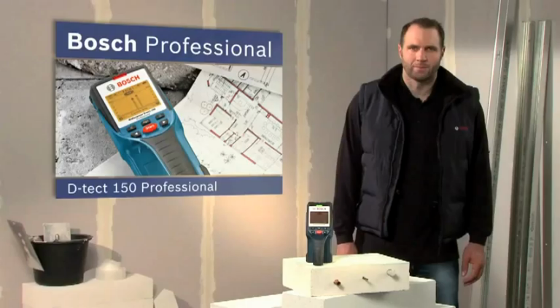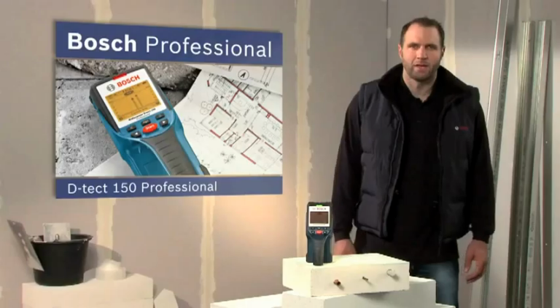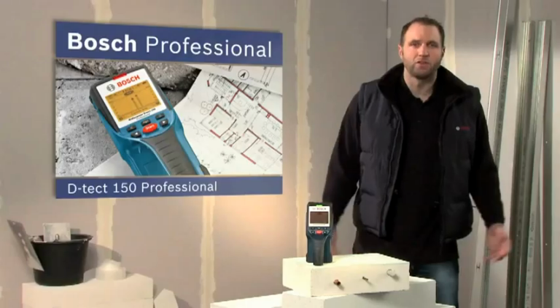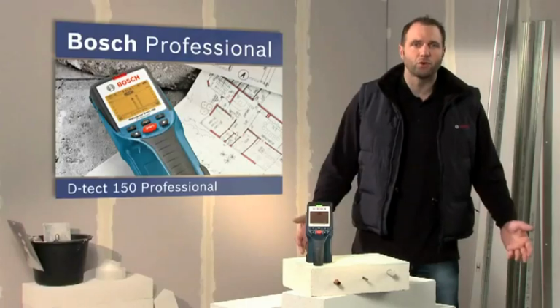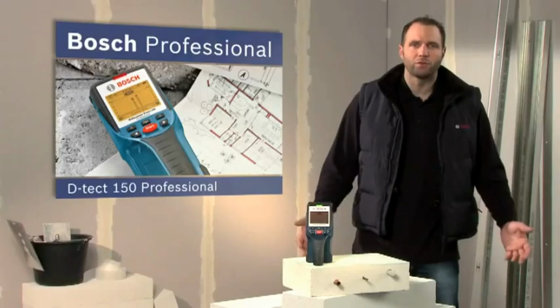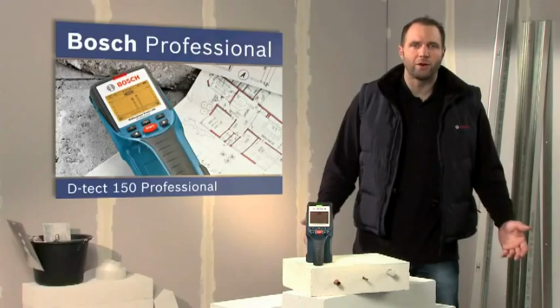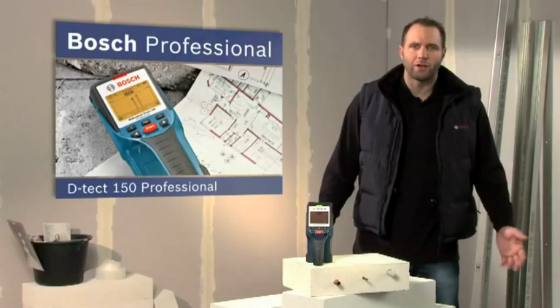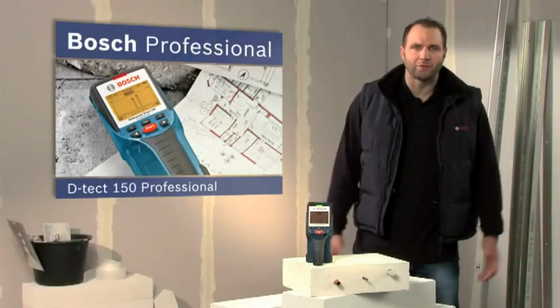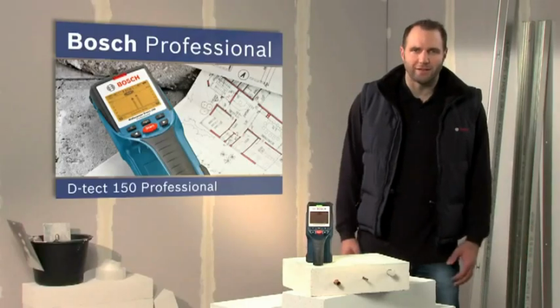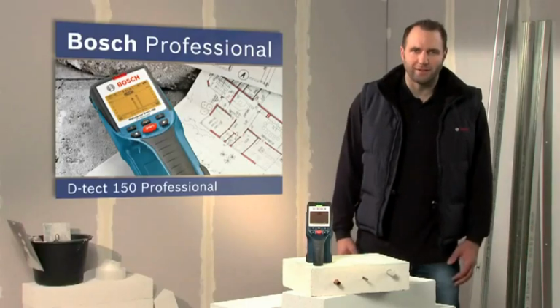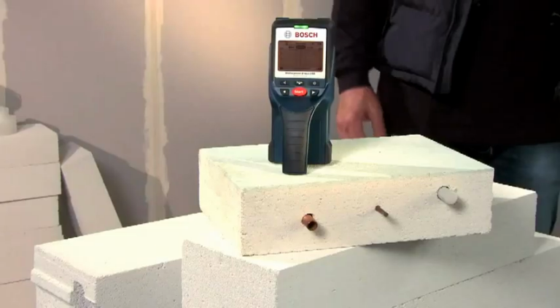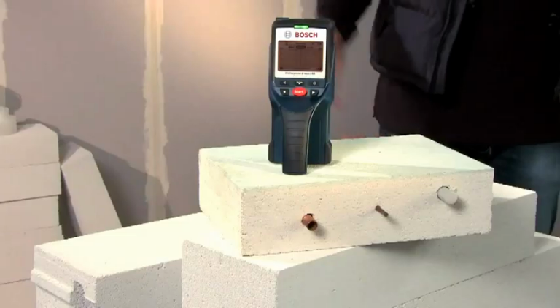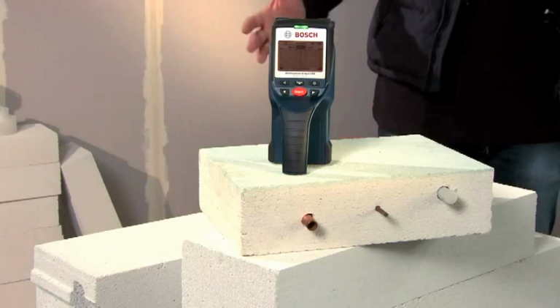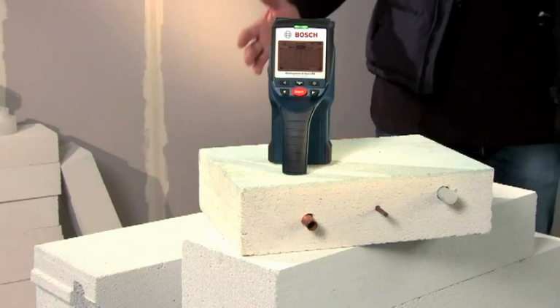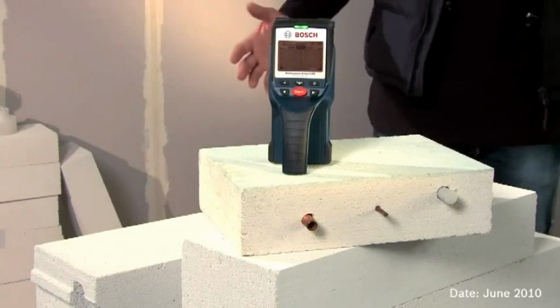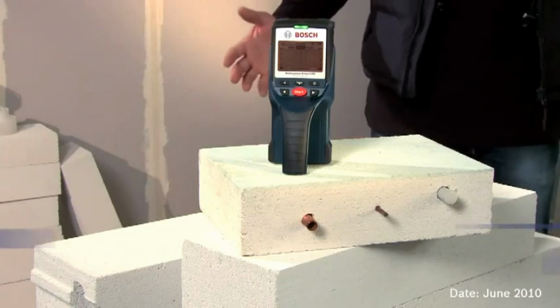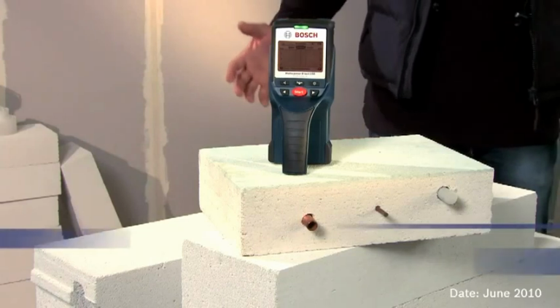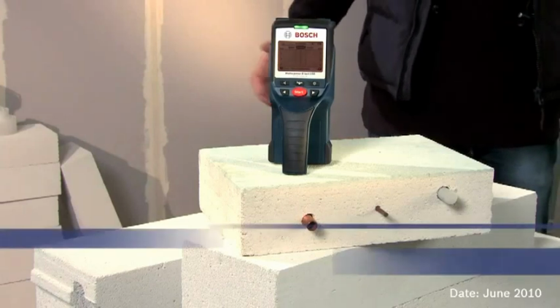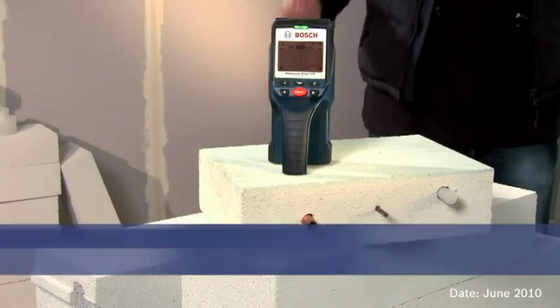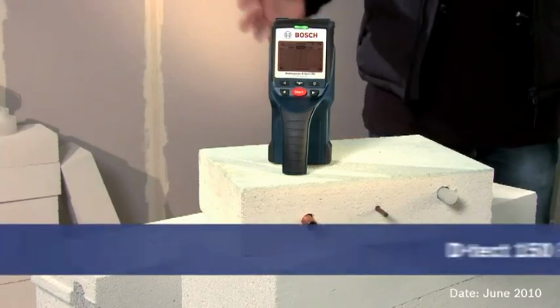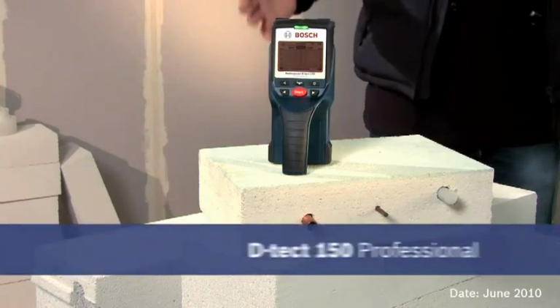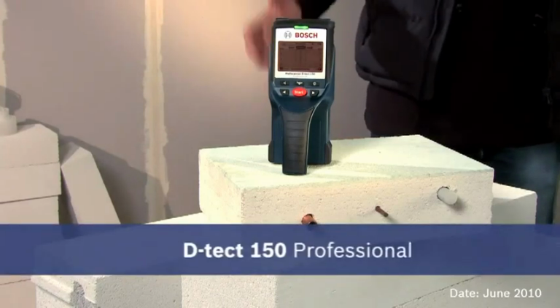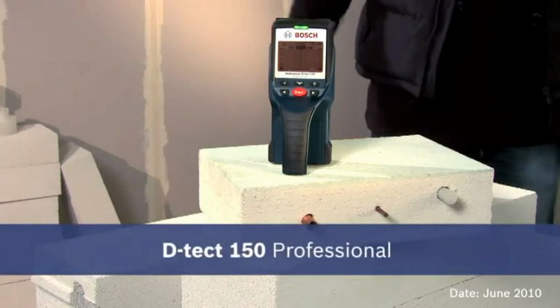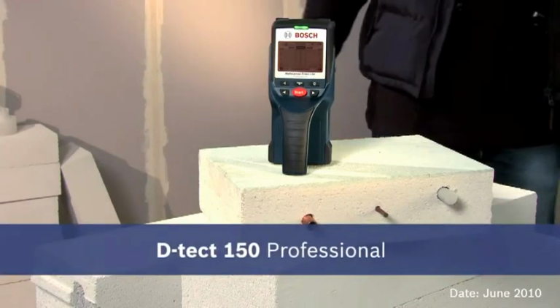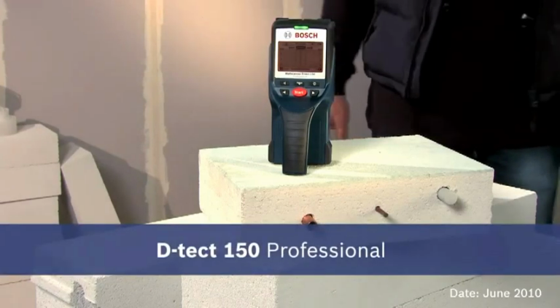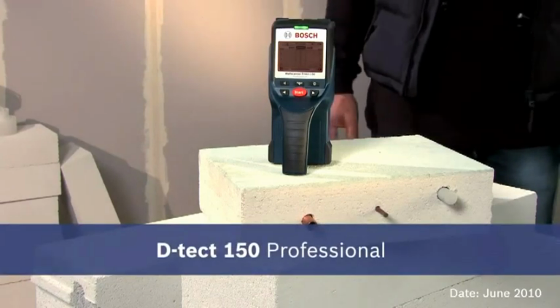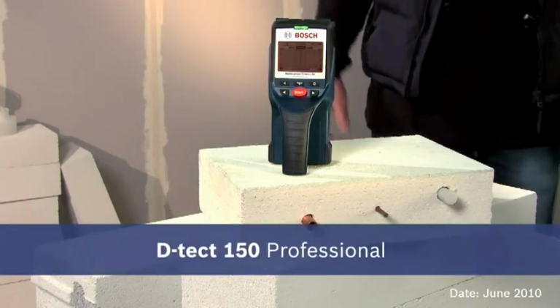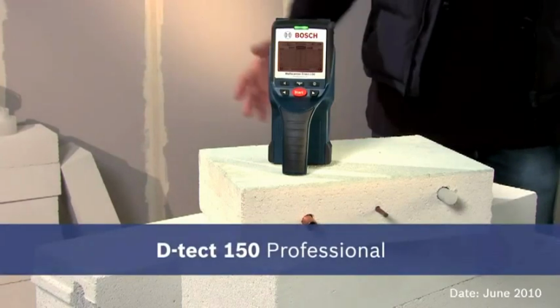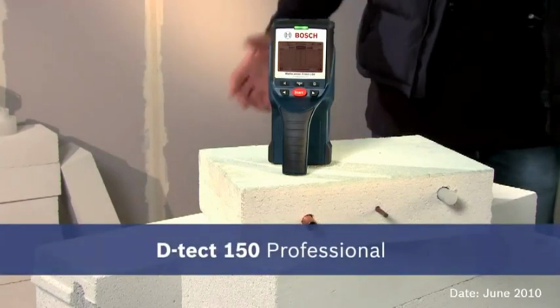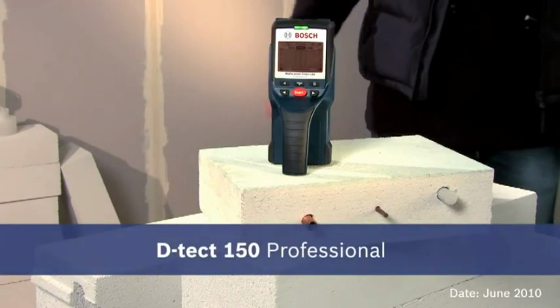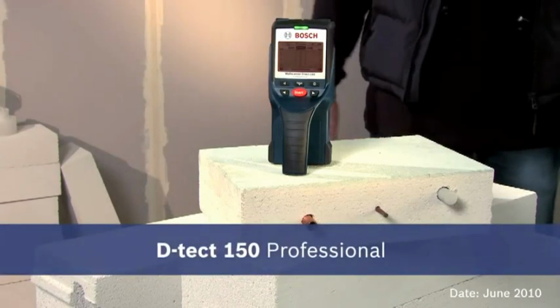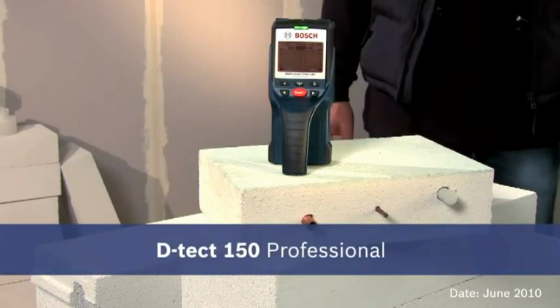The future of detection technology, precision of the highest order — the DTECT 150 Professional.